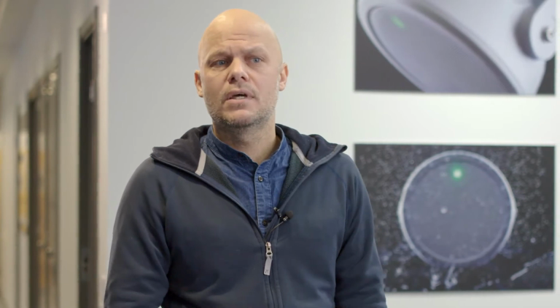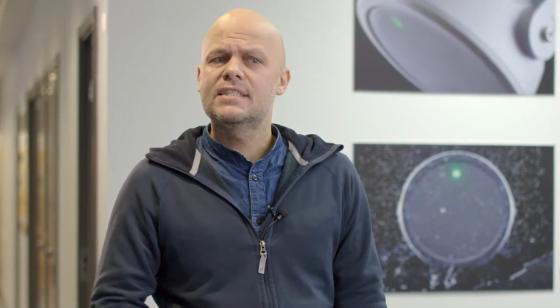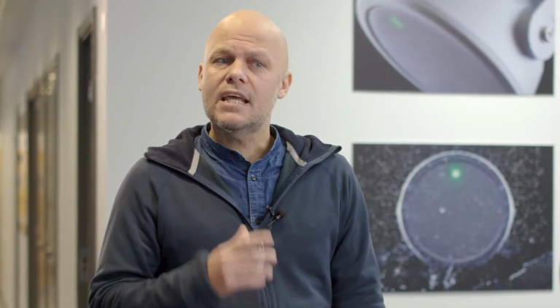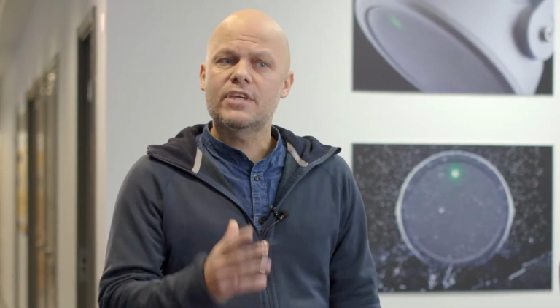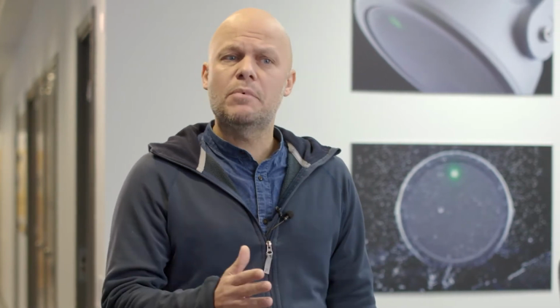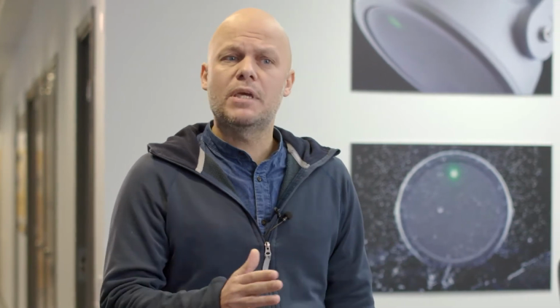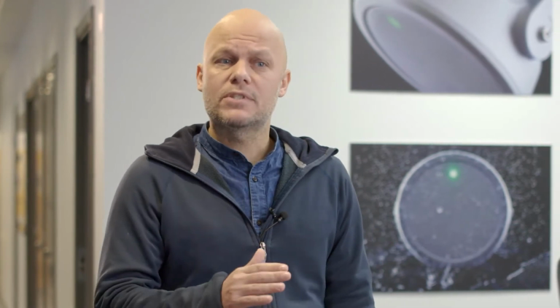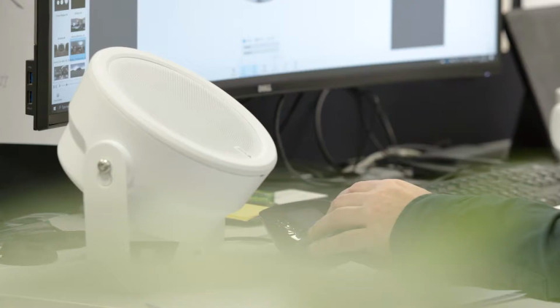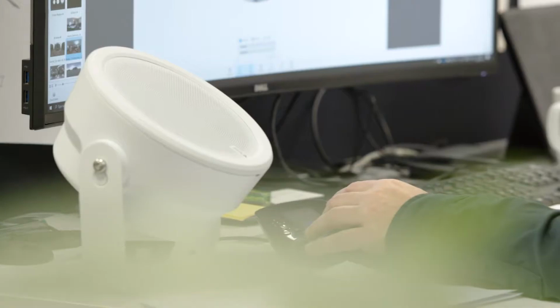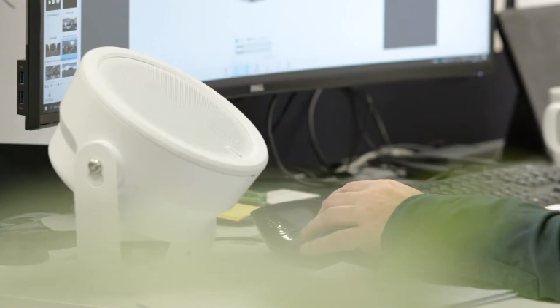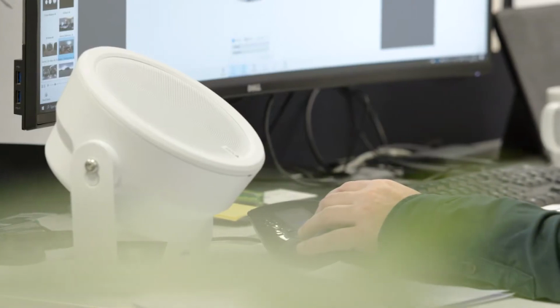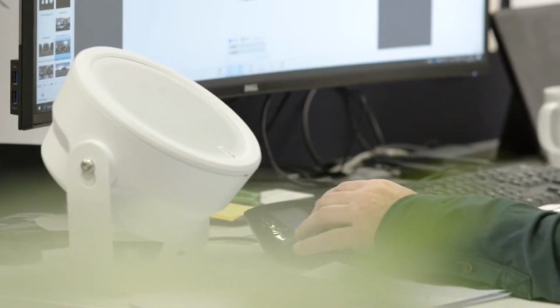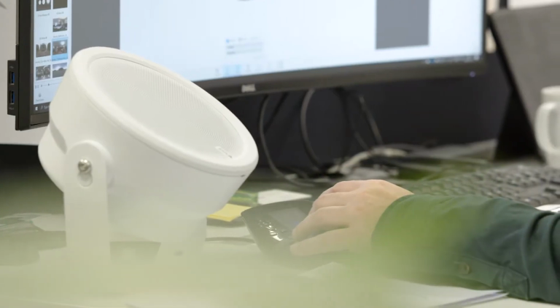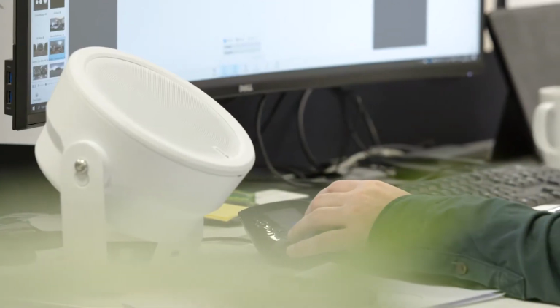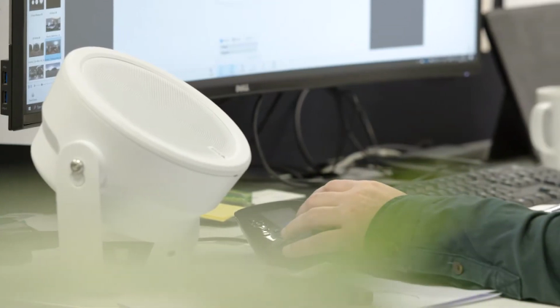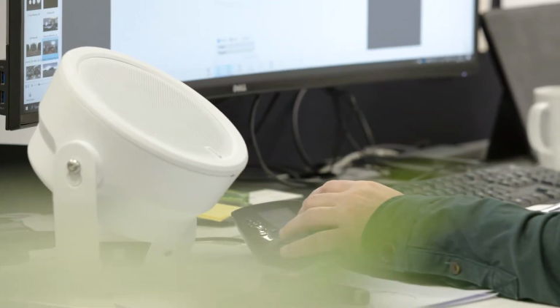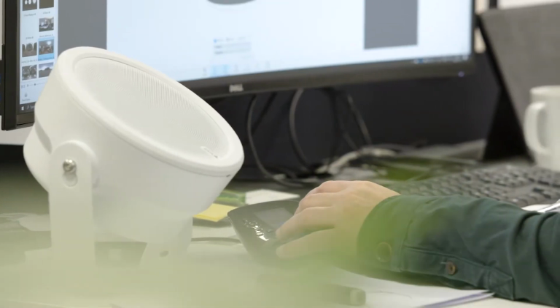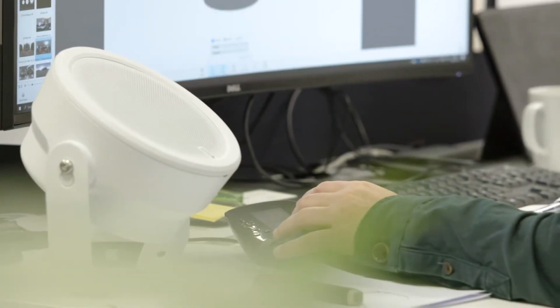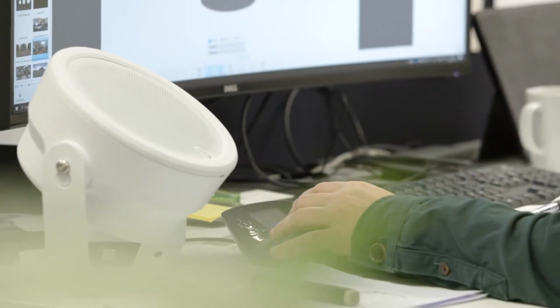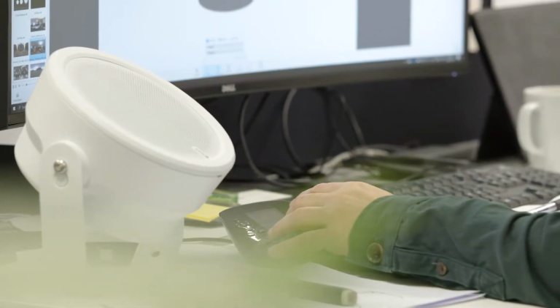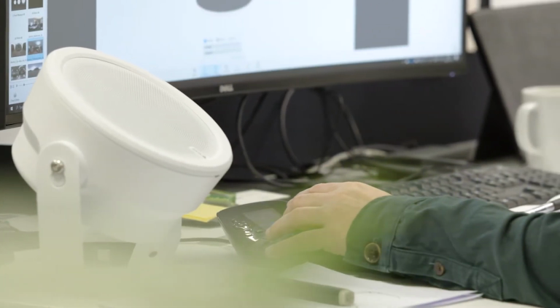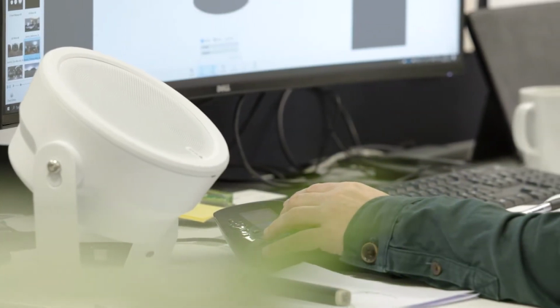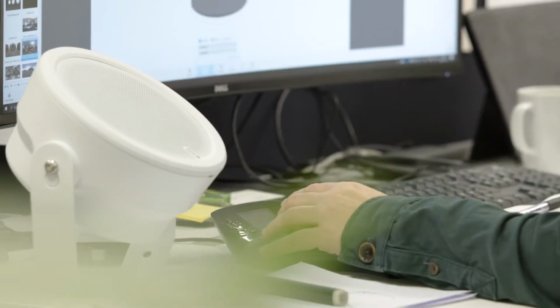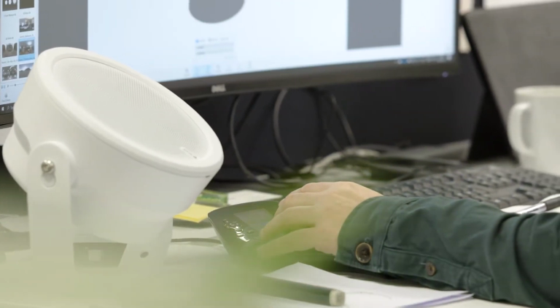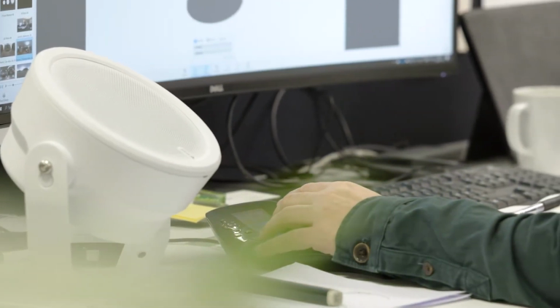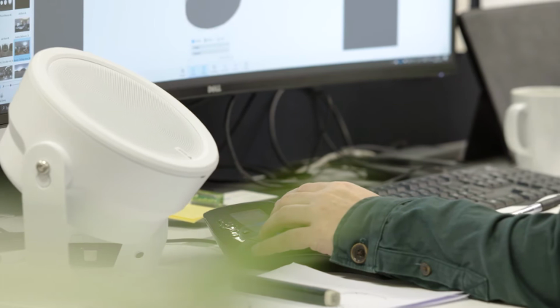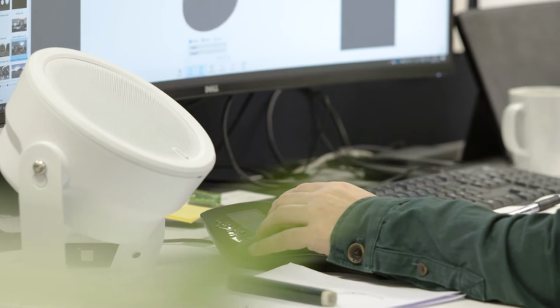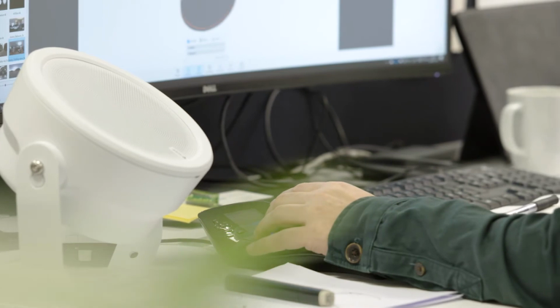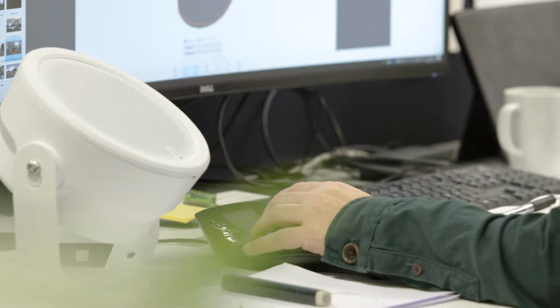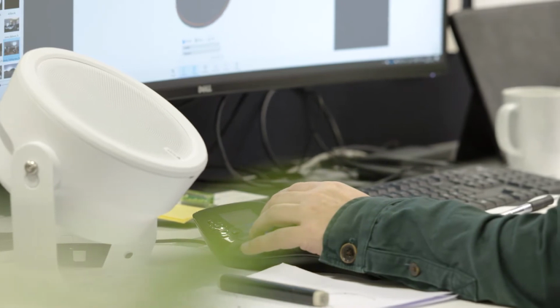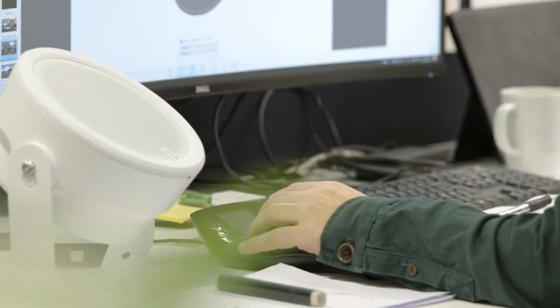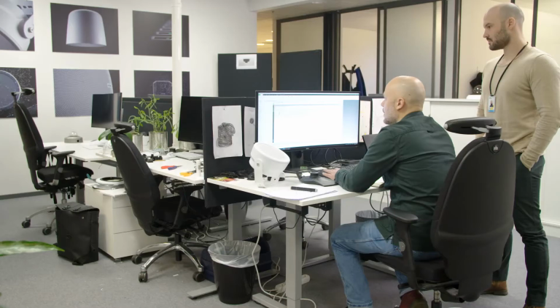Instead of keeping people safe by monitoring them through a lens, we are now able to interact and communicate with people.